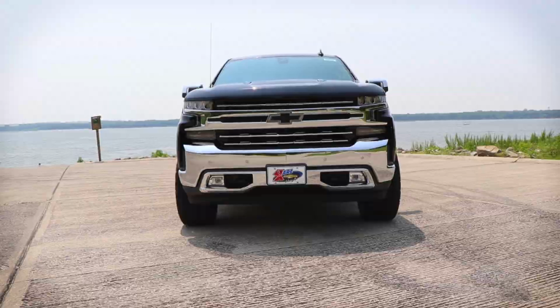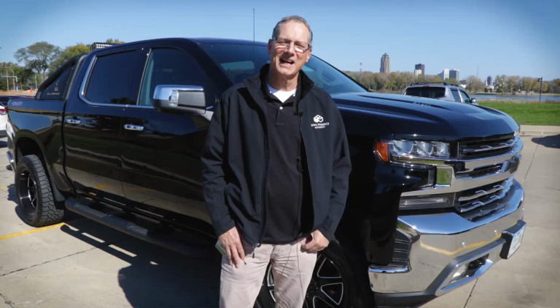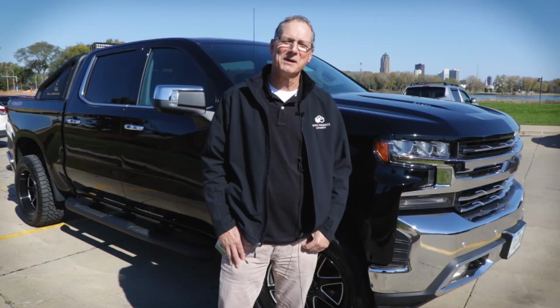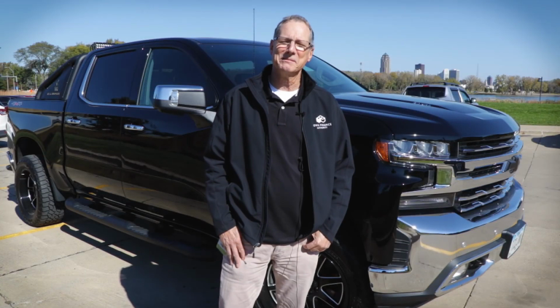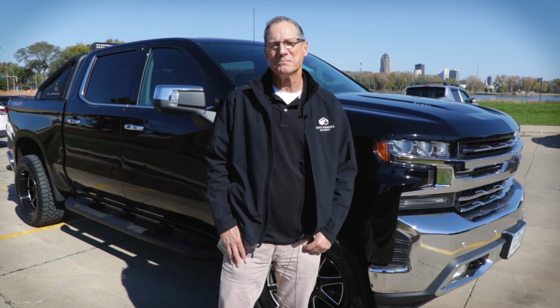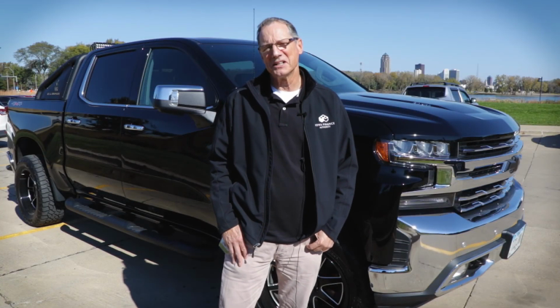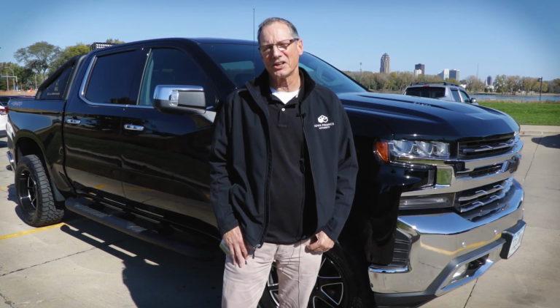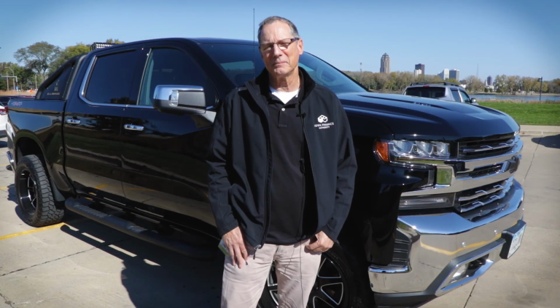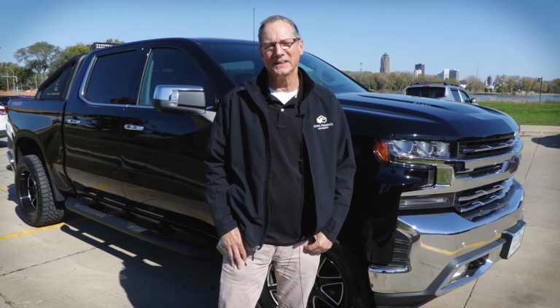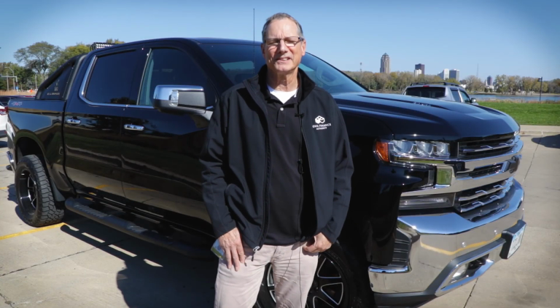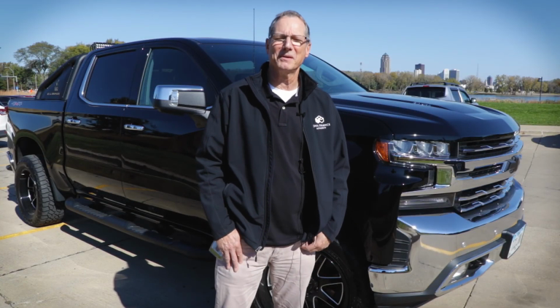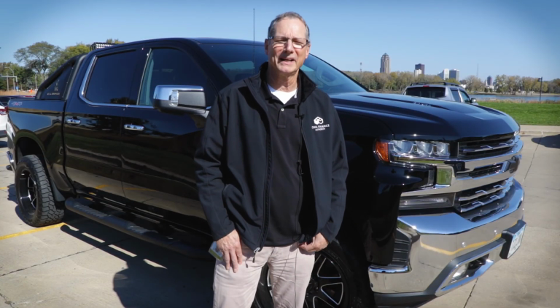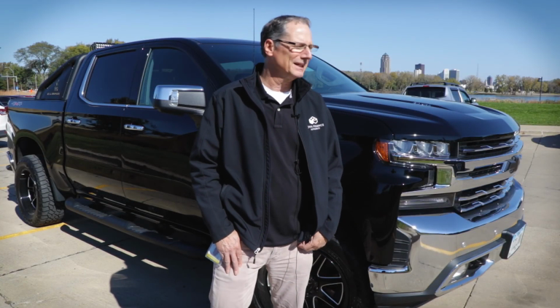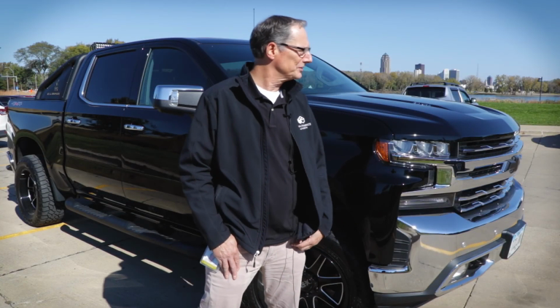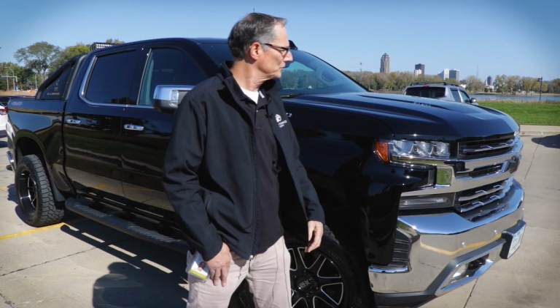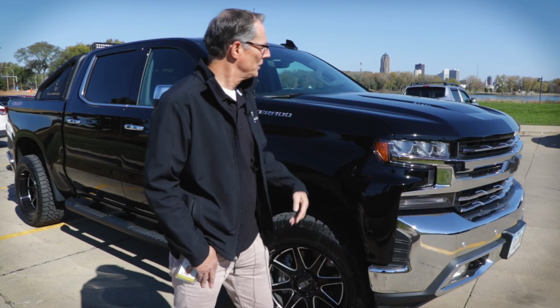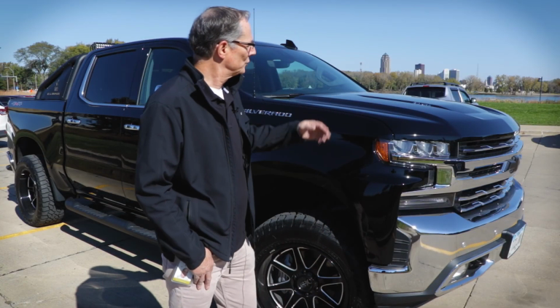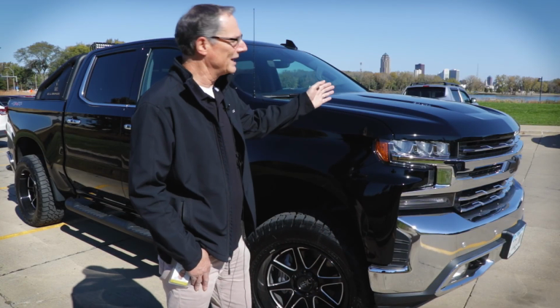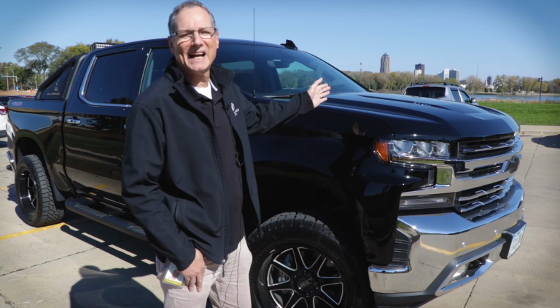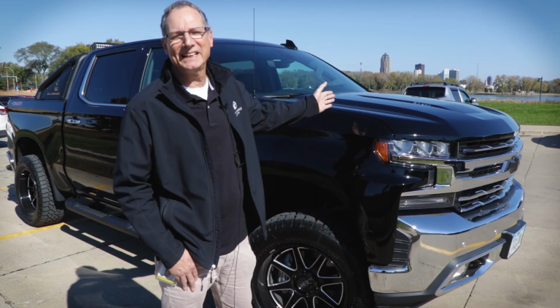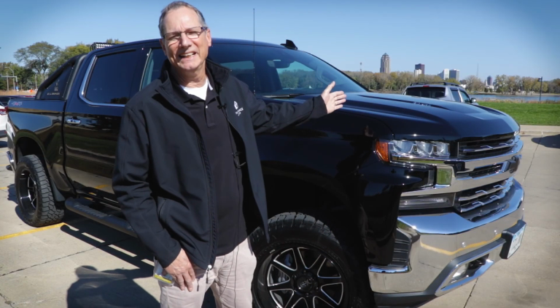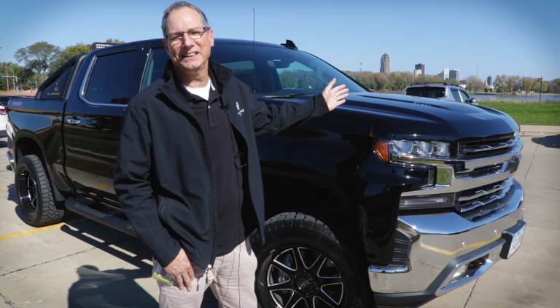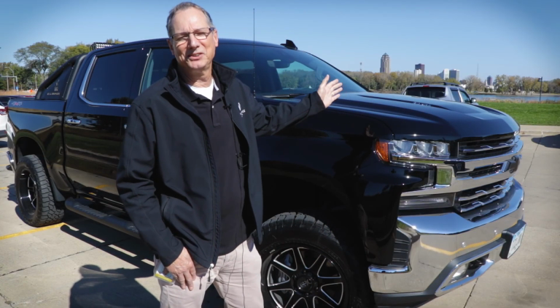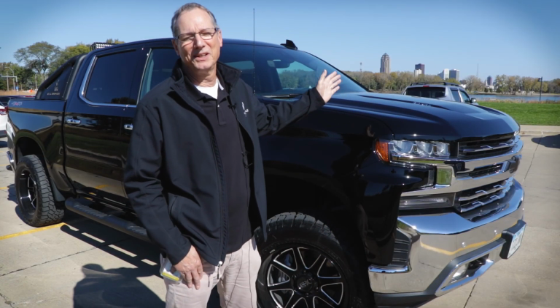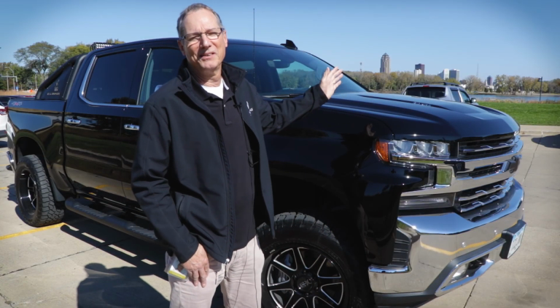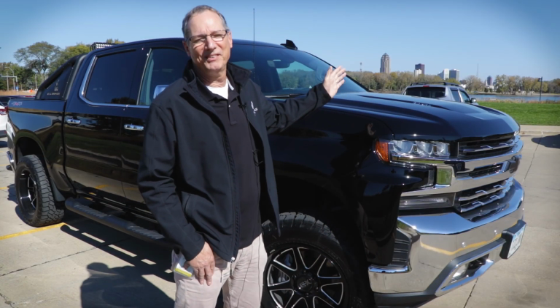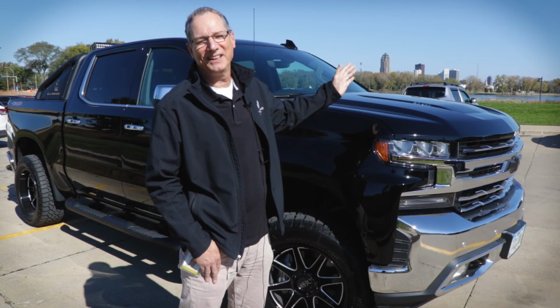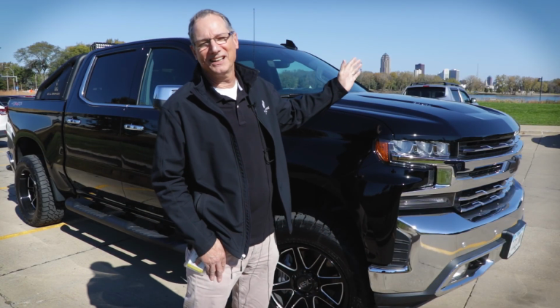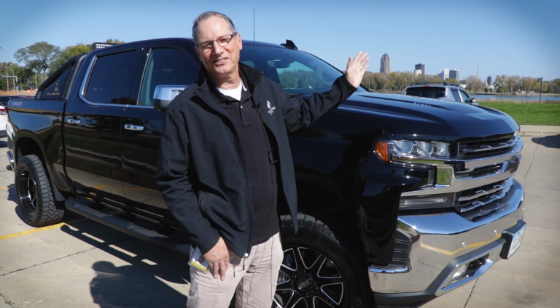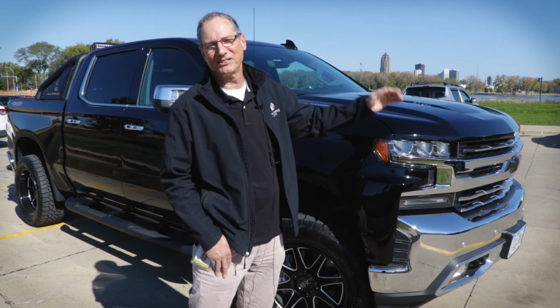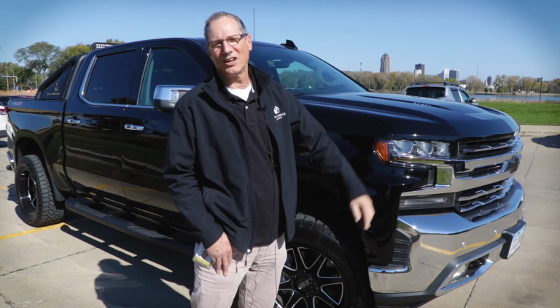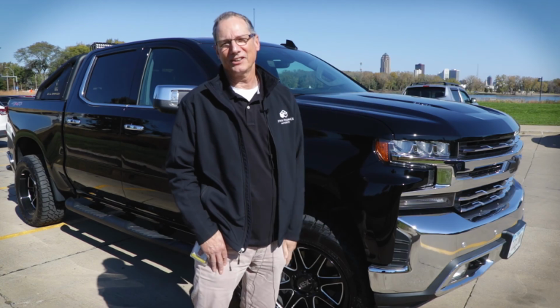Hi, my name is Mike Sharp, and this is my 2019 1500 Silverado.